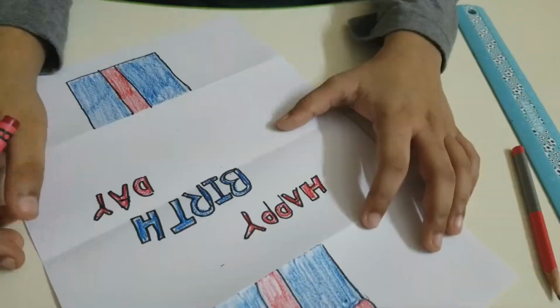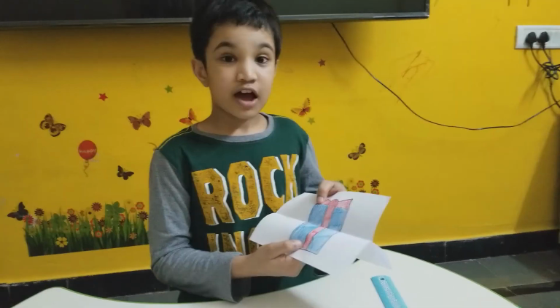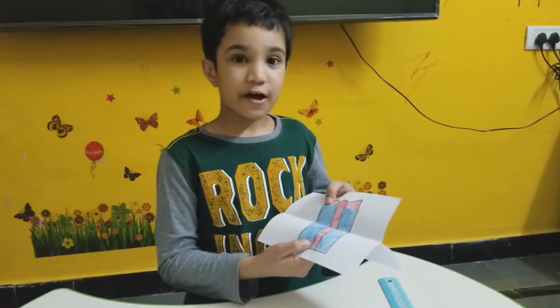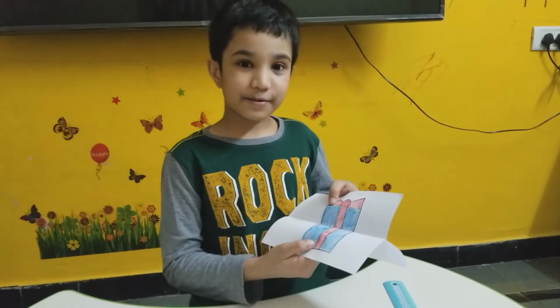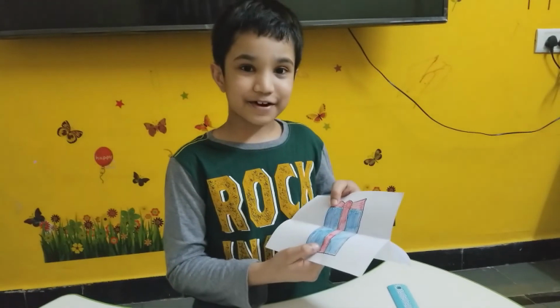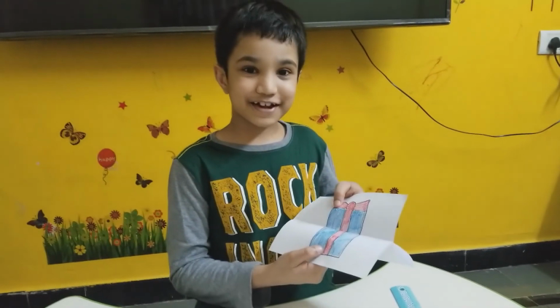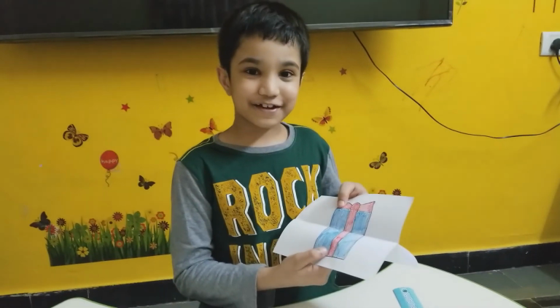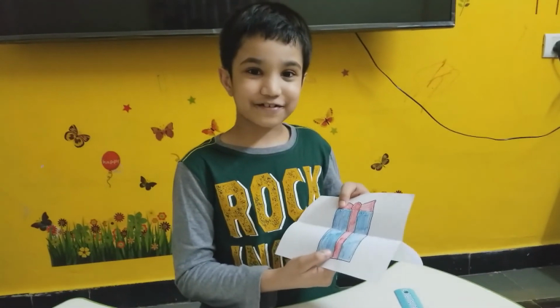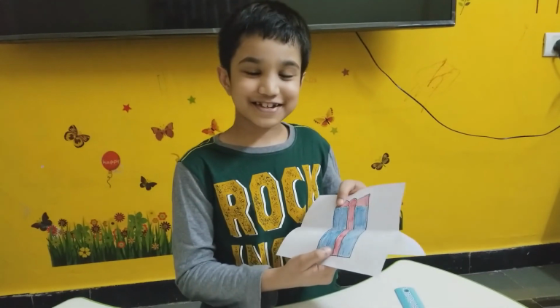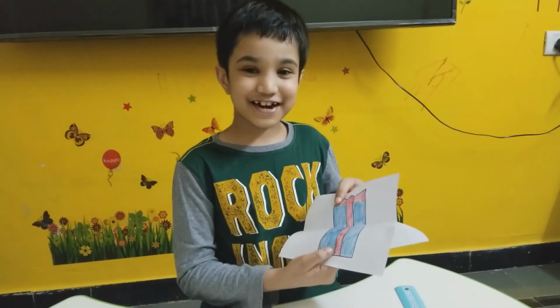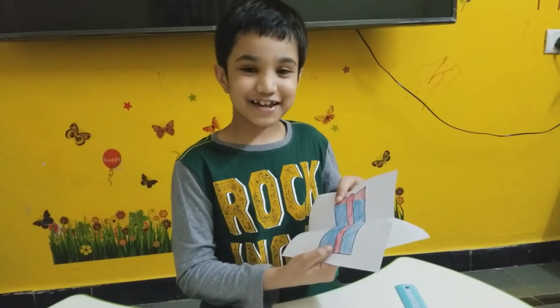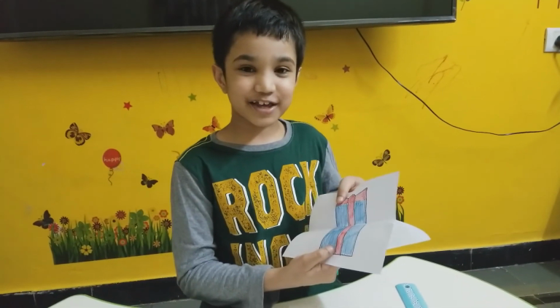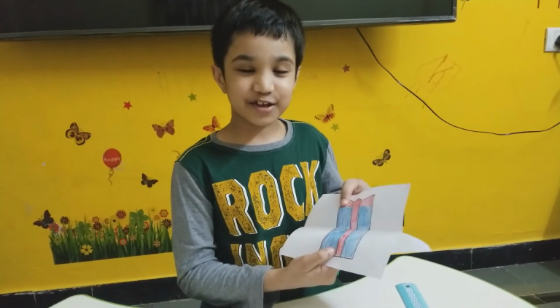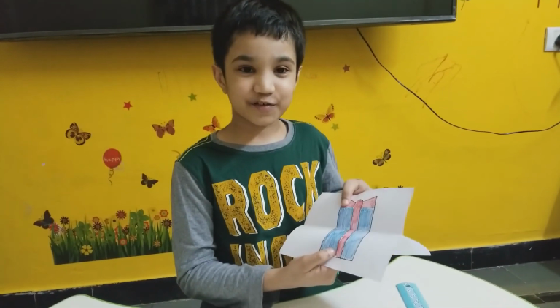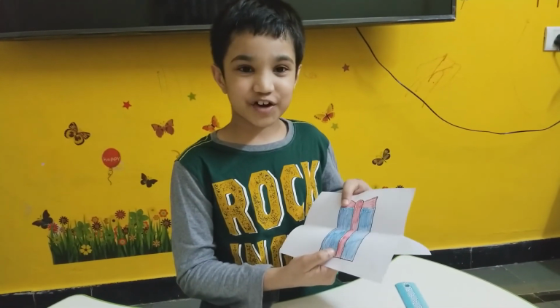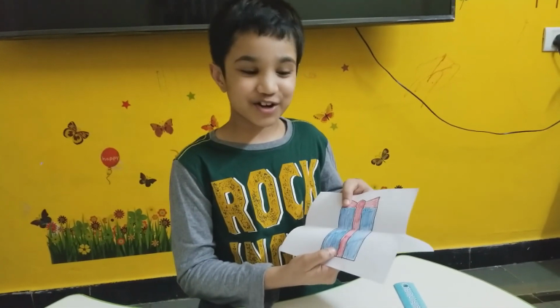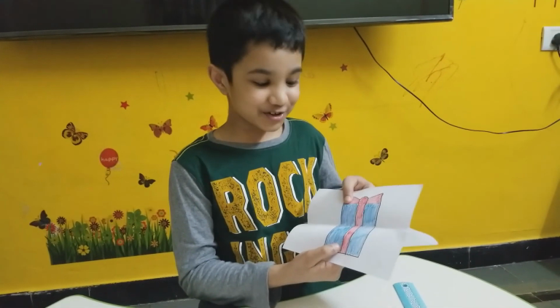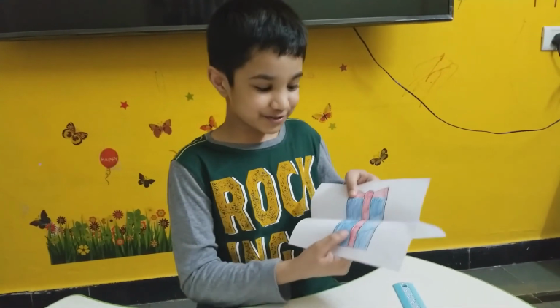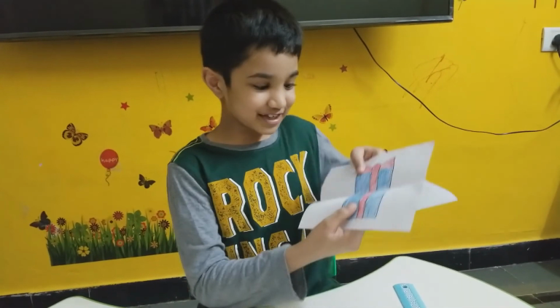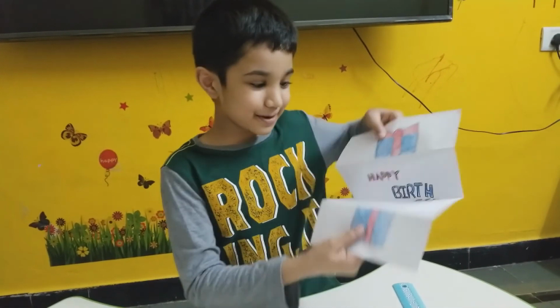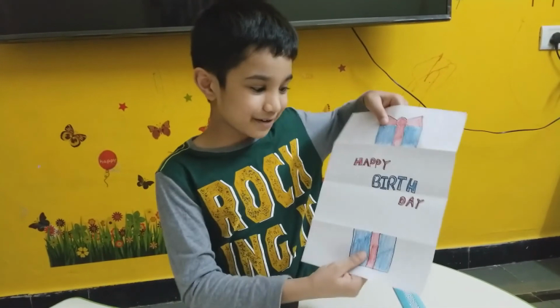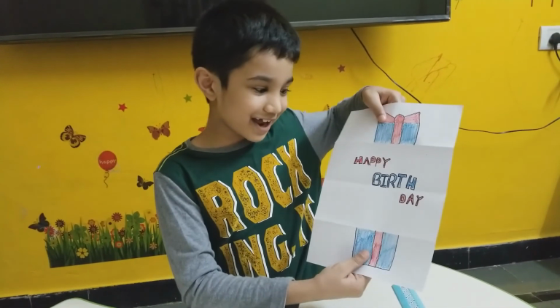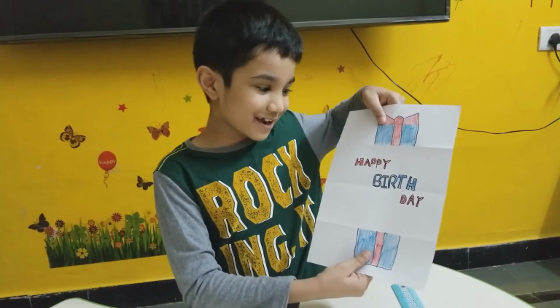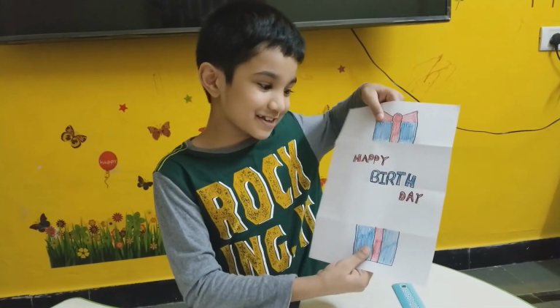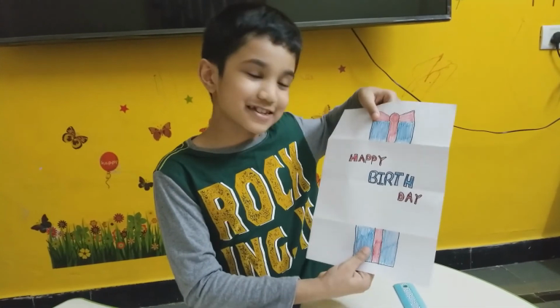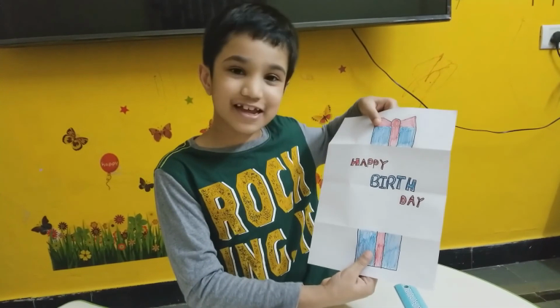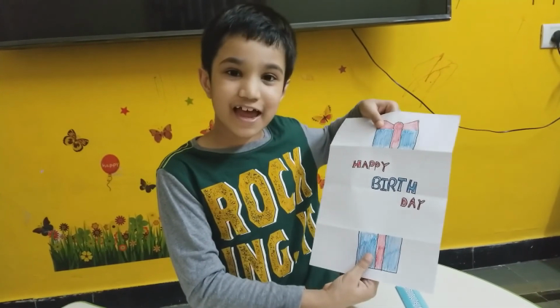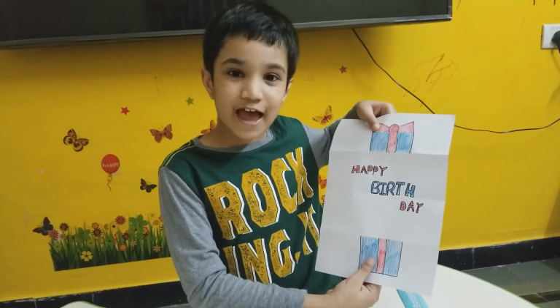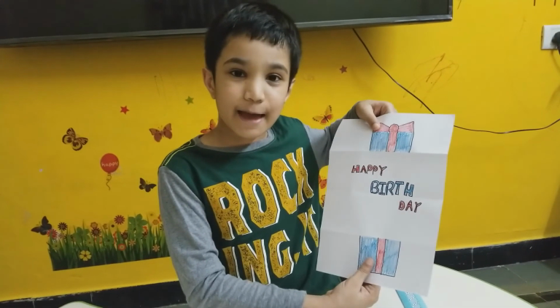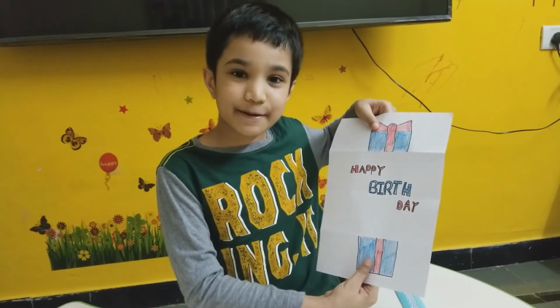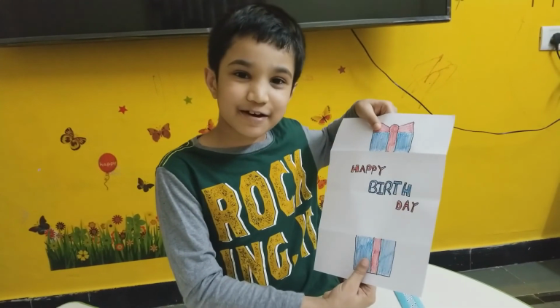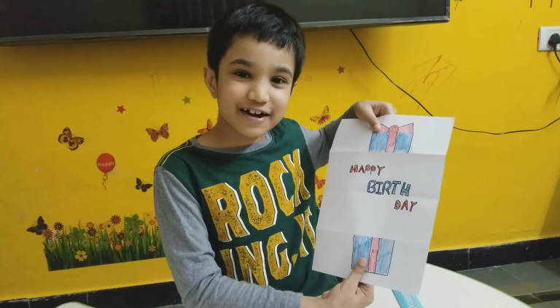Our birthday gift is ready. One, two, three — surprise! Happy birthday.